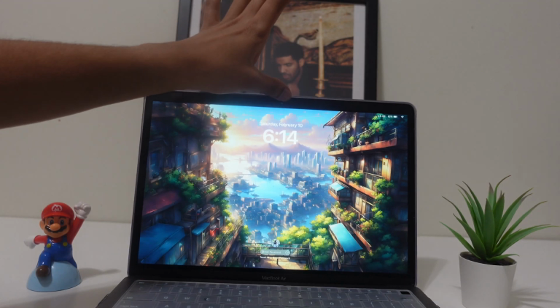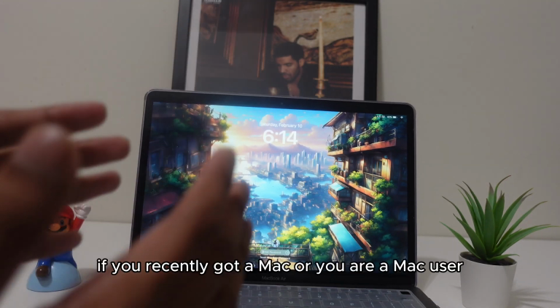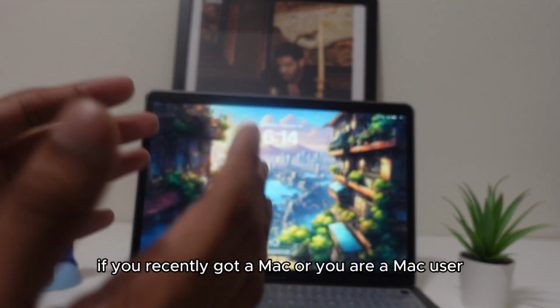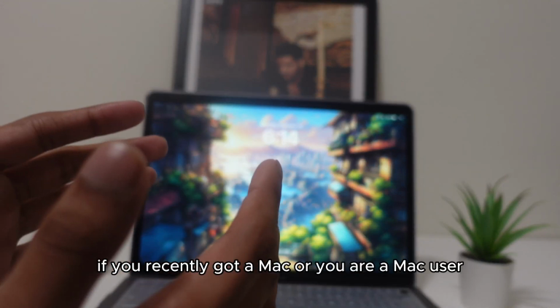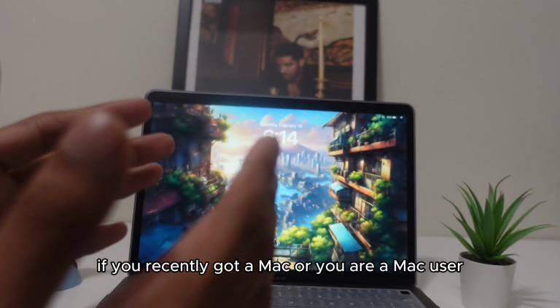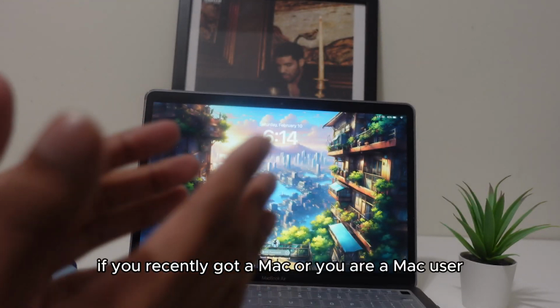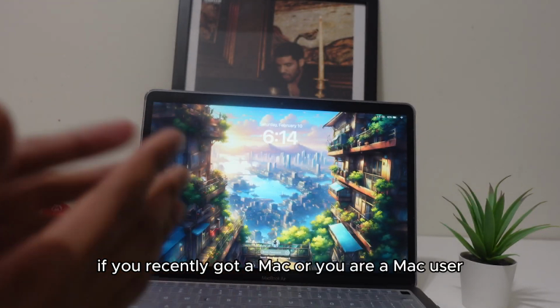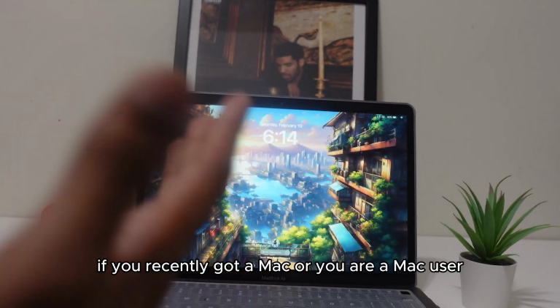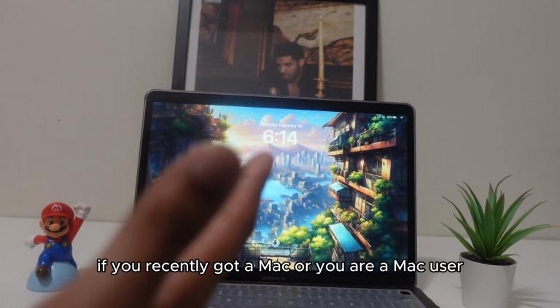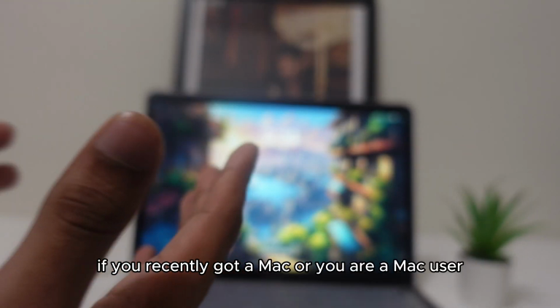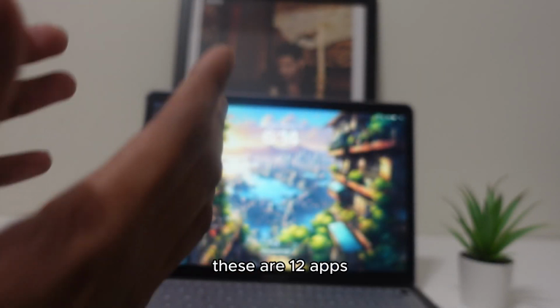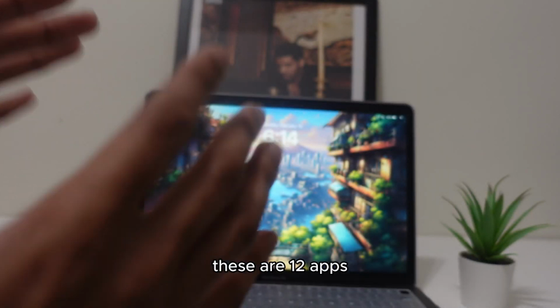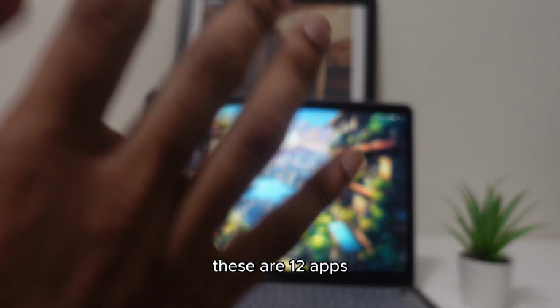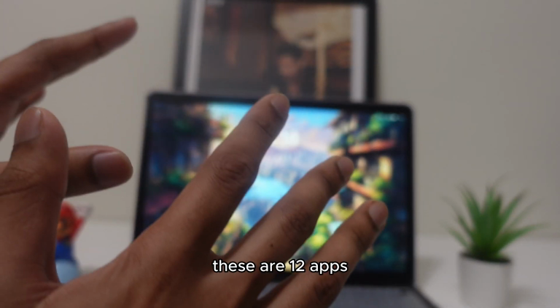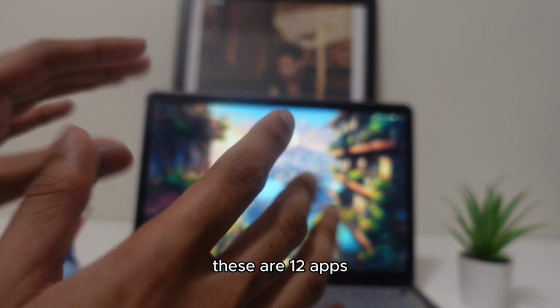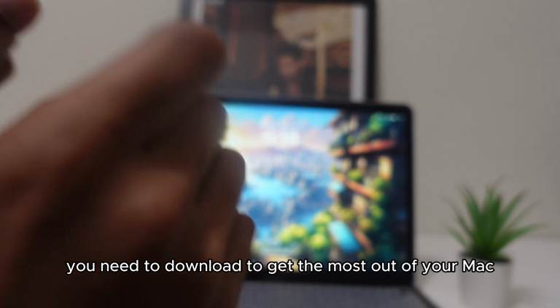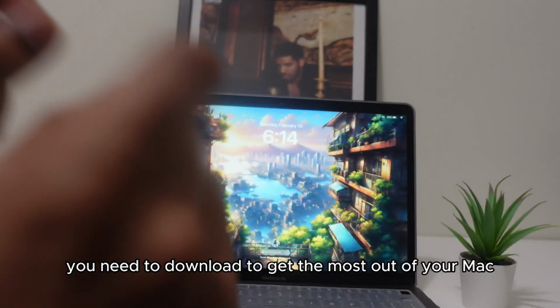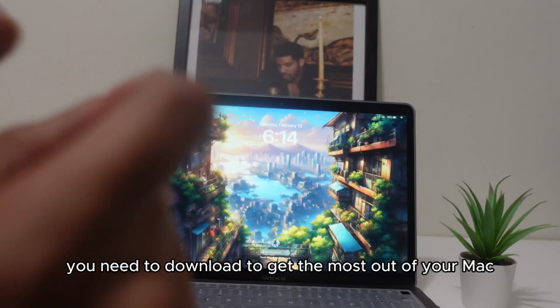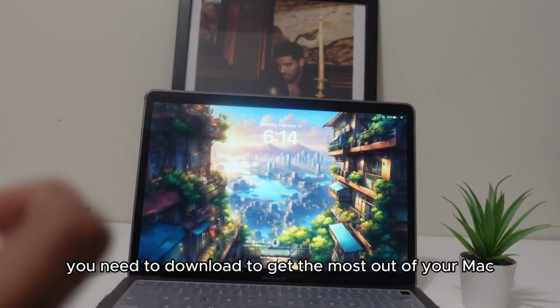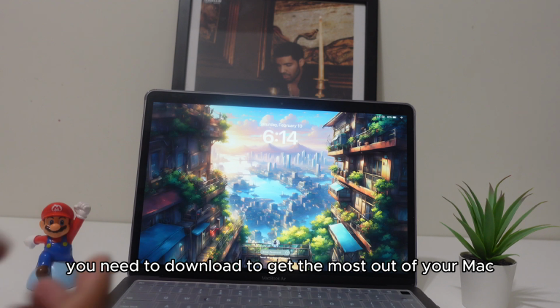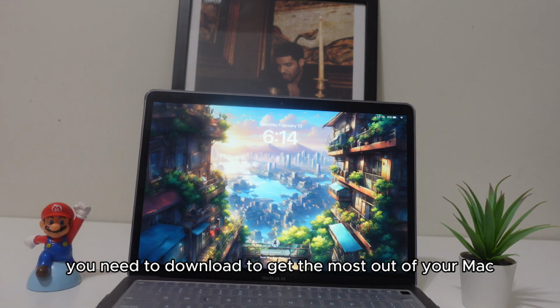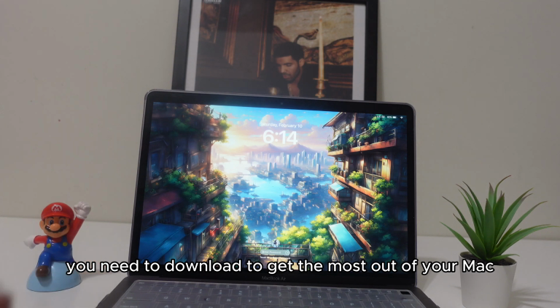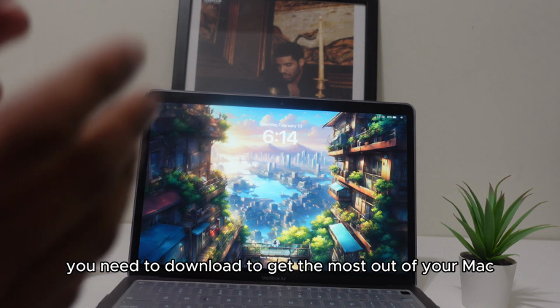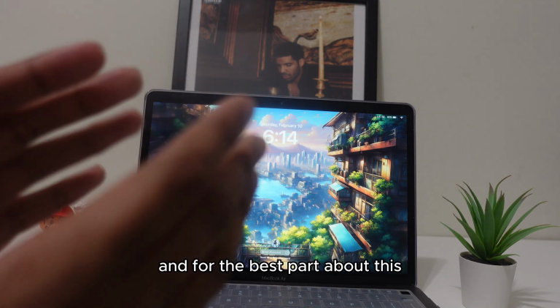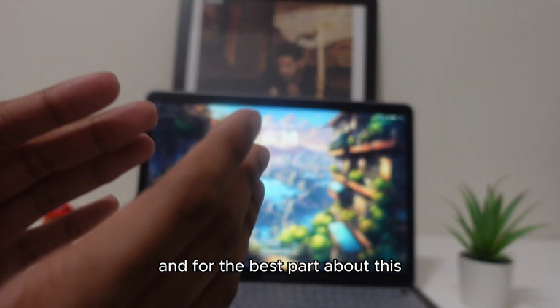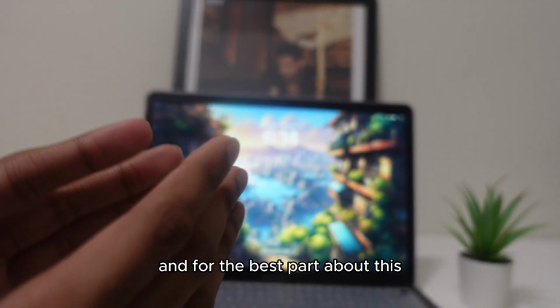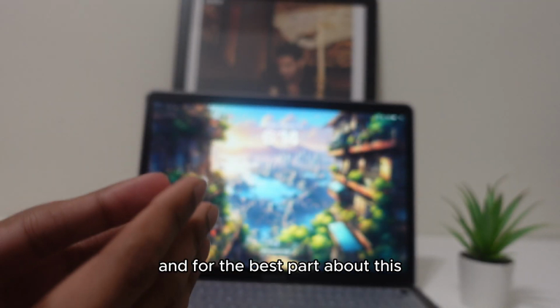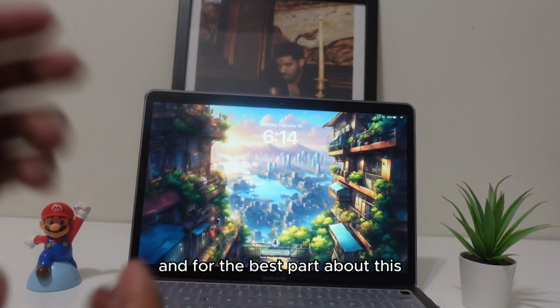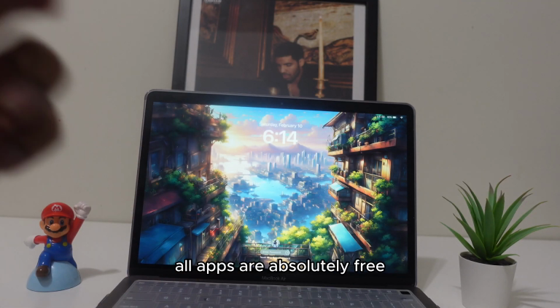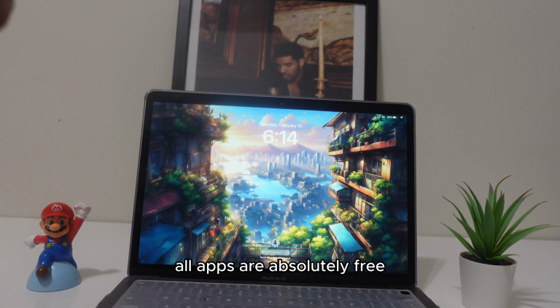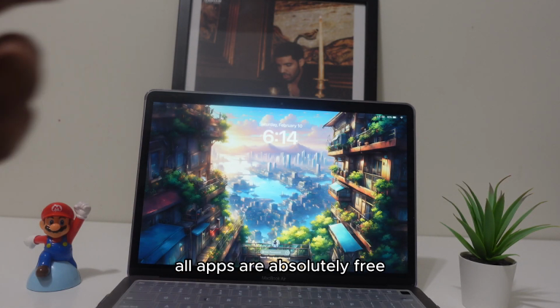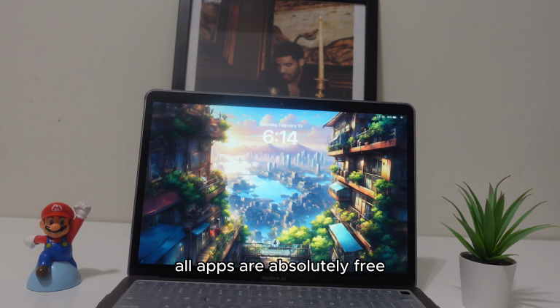If you recently got a Mac or if you're a Mac user, these are the top apps you need to download to get the most out of your Mac, and the best part is all apps are absolutely free.